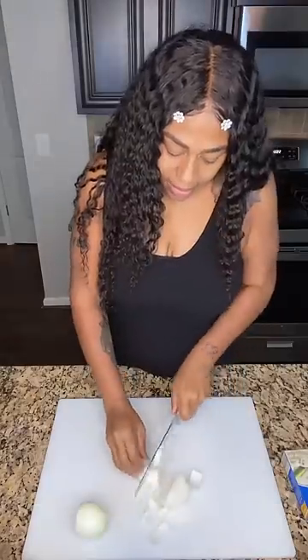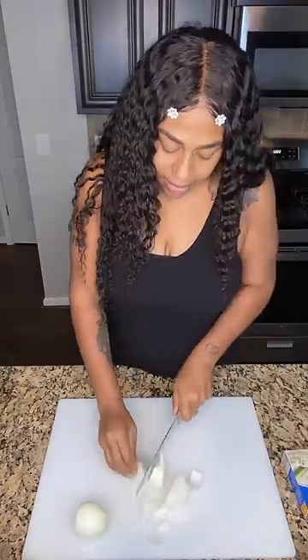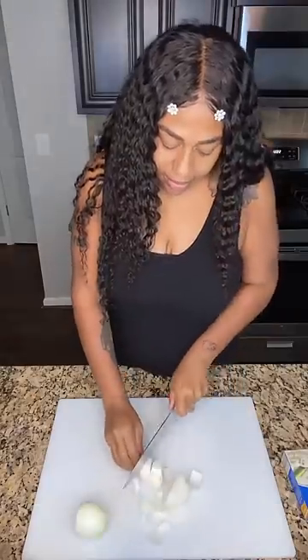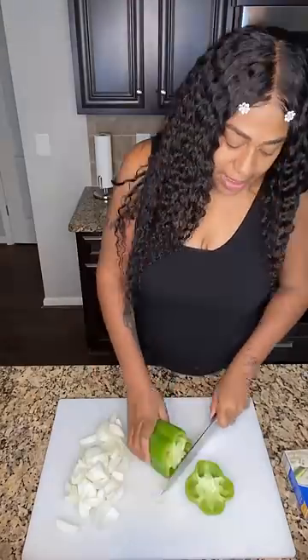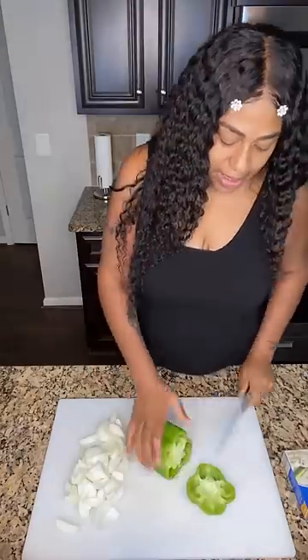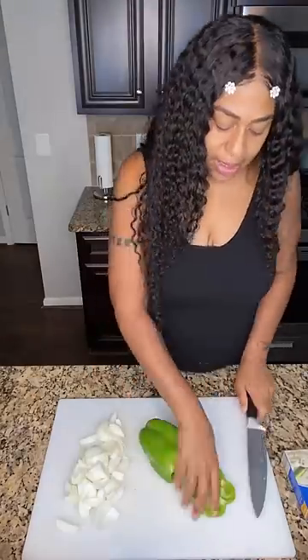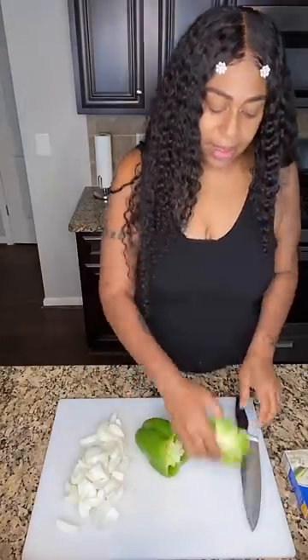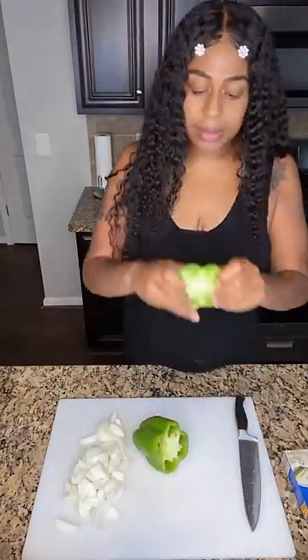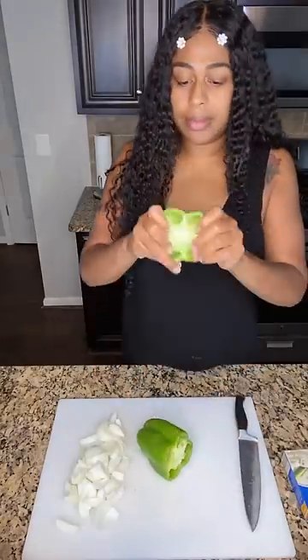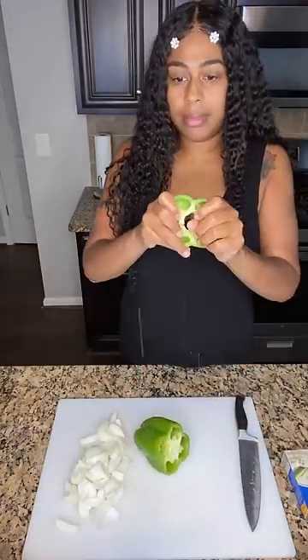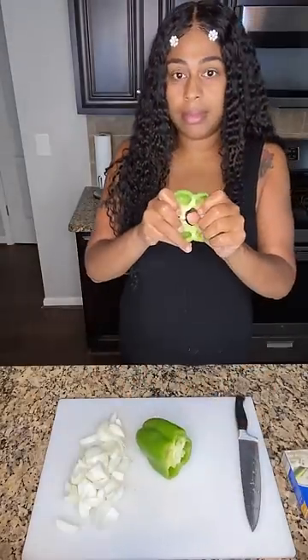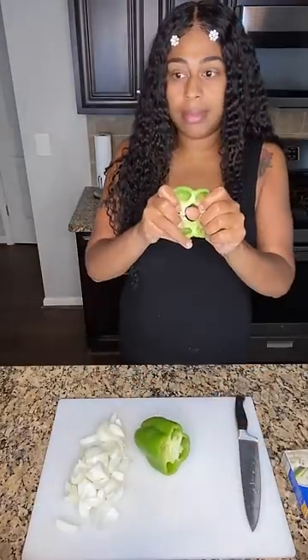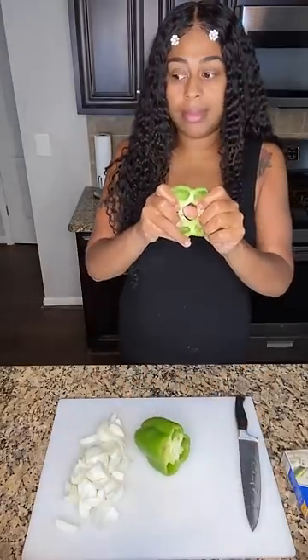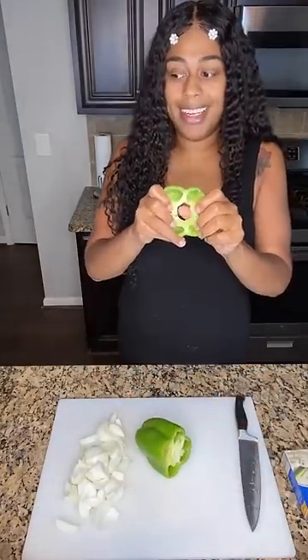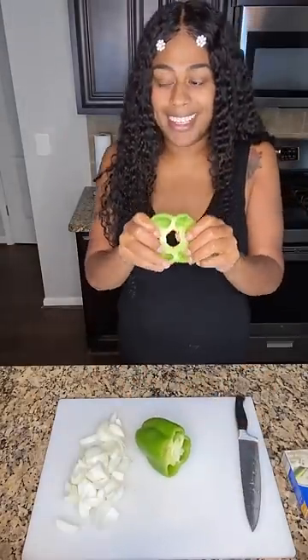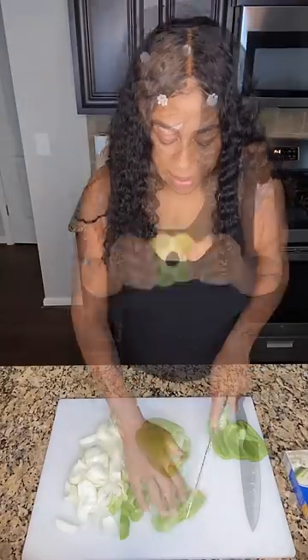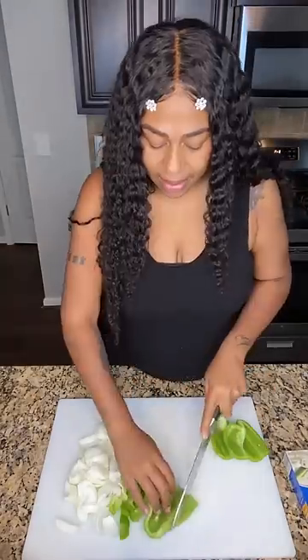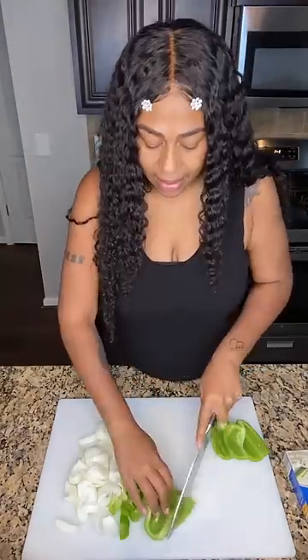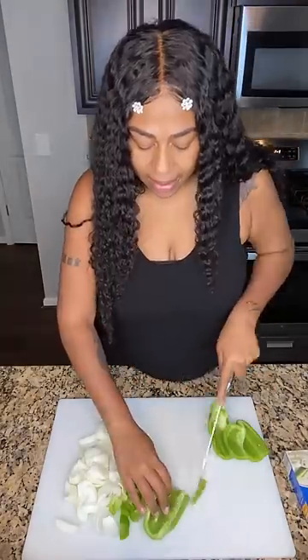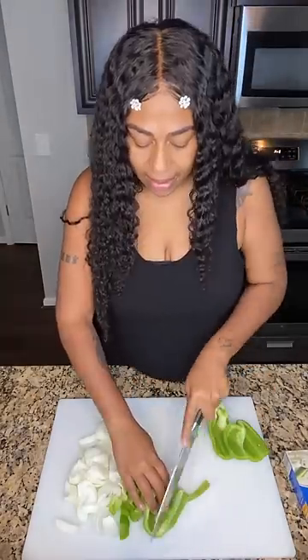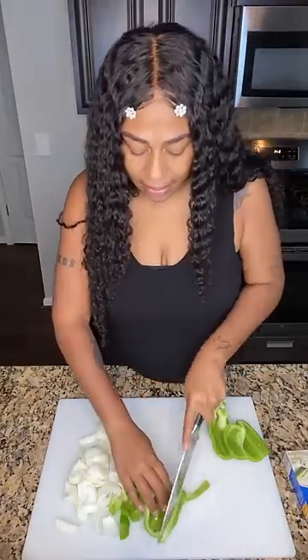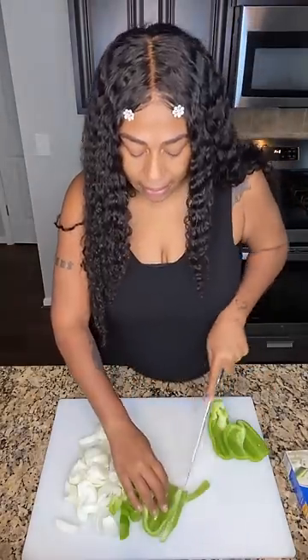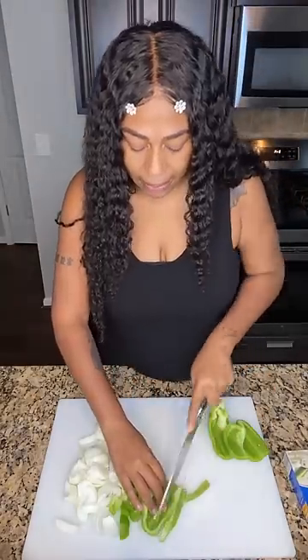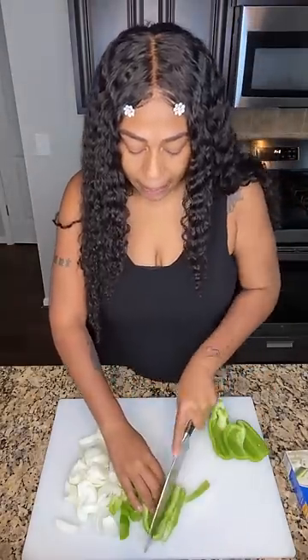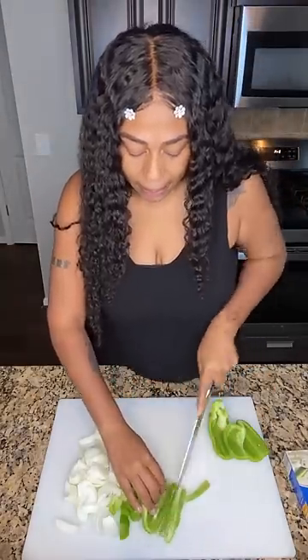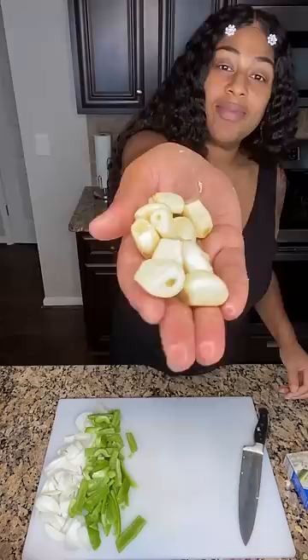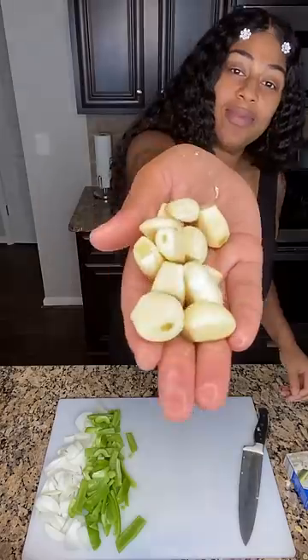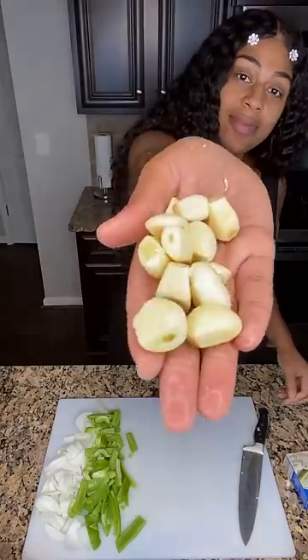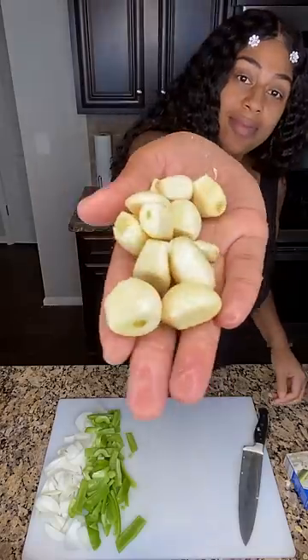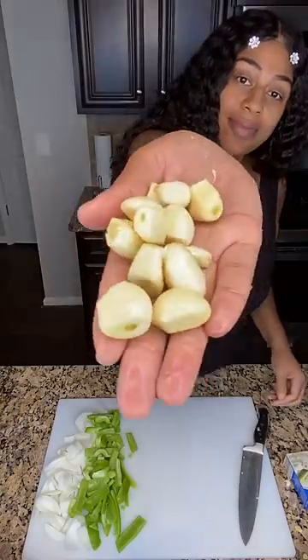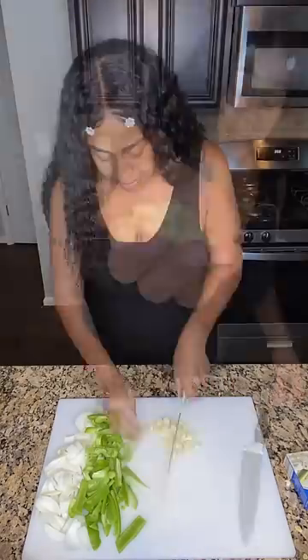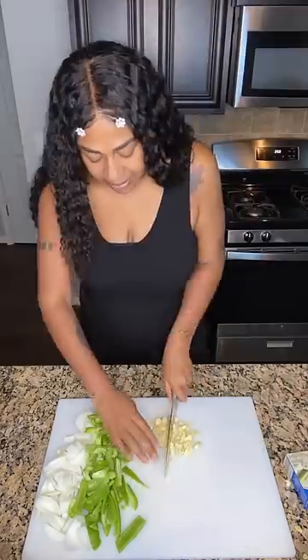Now, I'm going to cut up my onion, I'm going to cut up my bell pepper, and I got some fresh garlic here I'm going to mince.